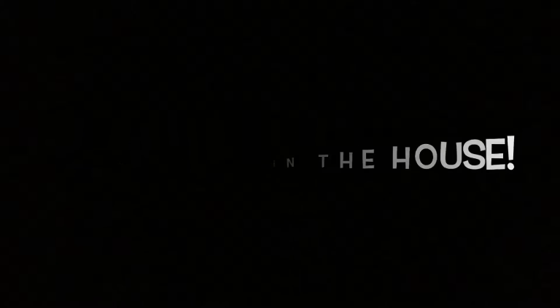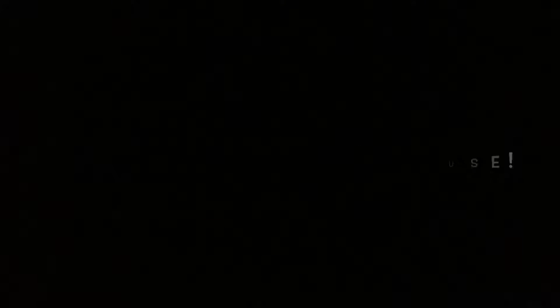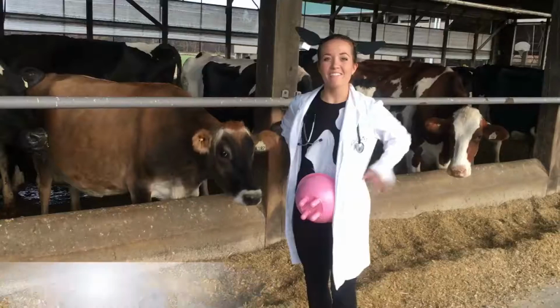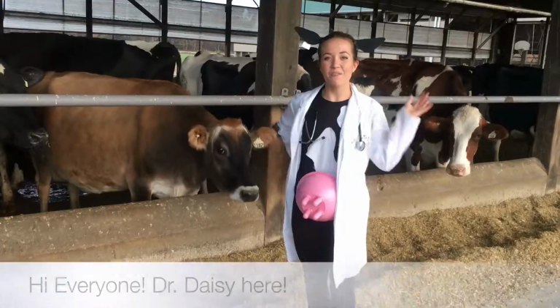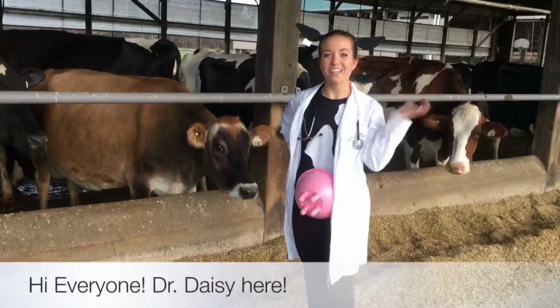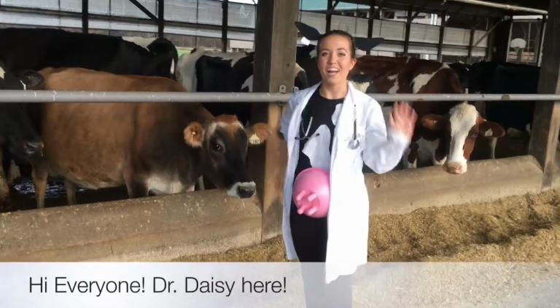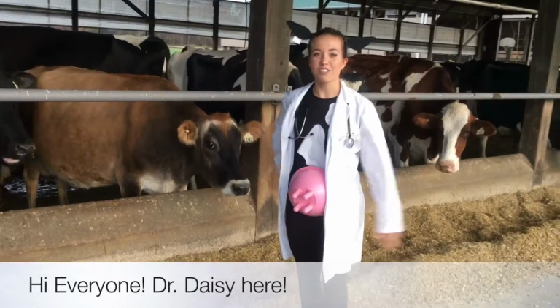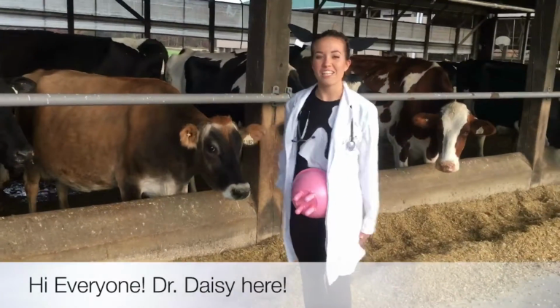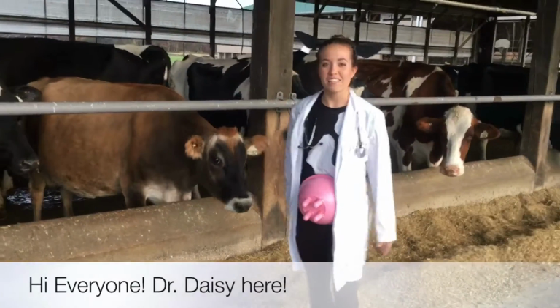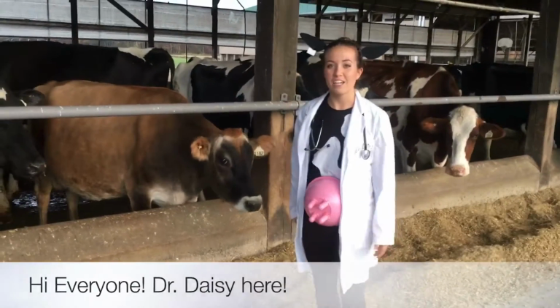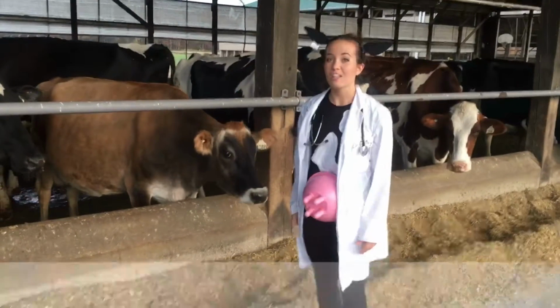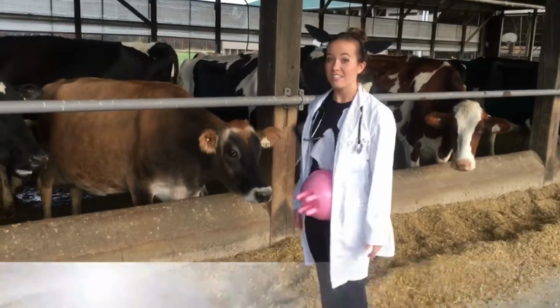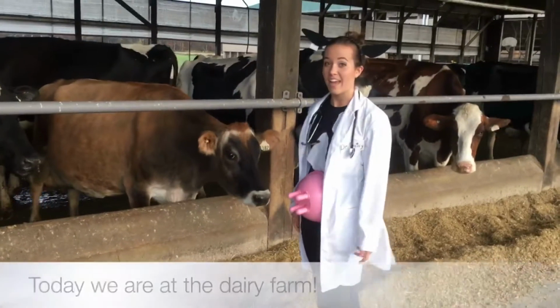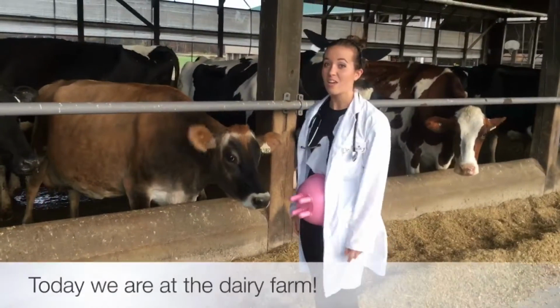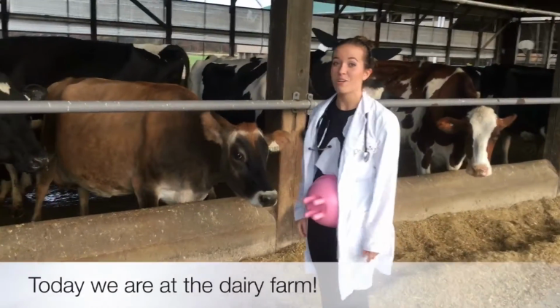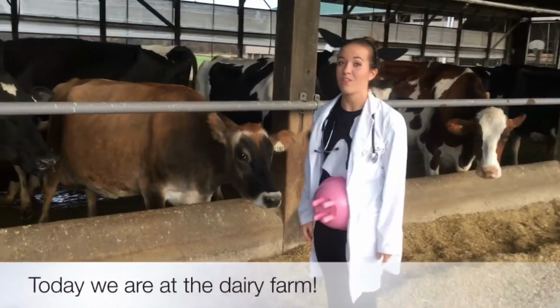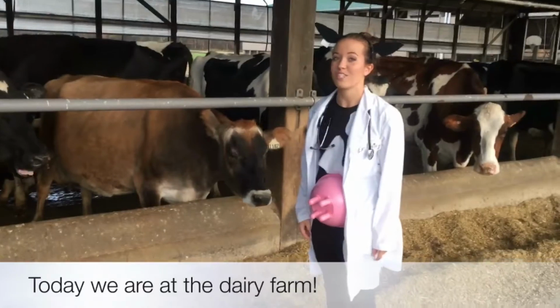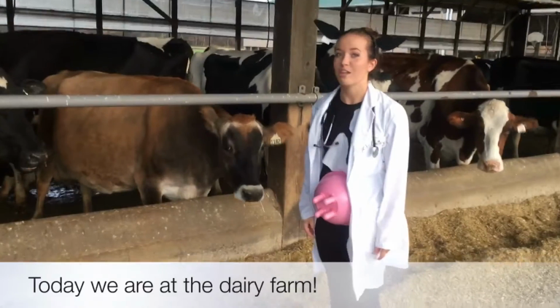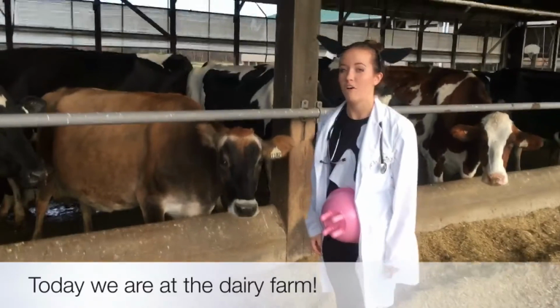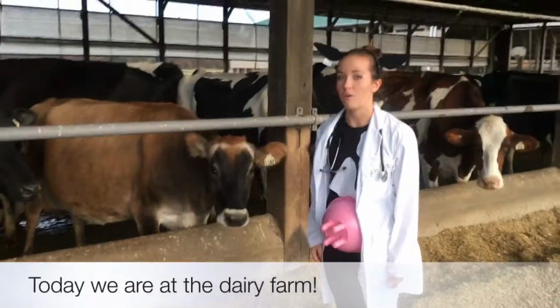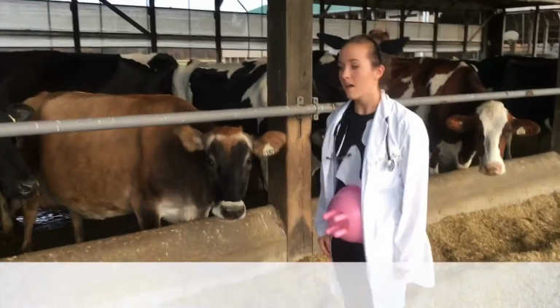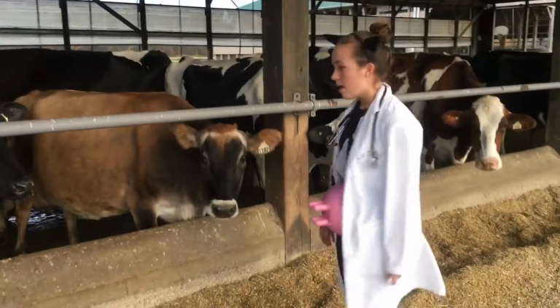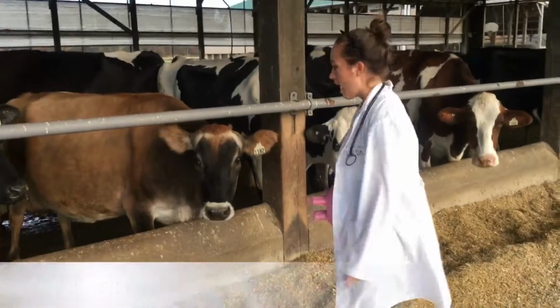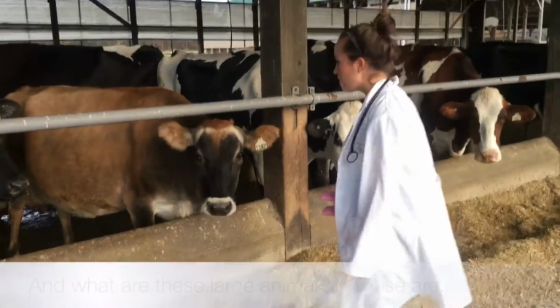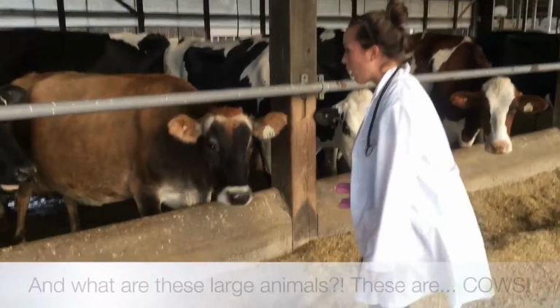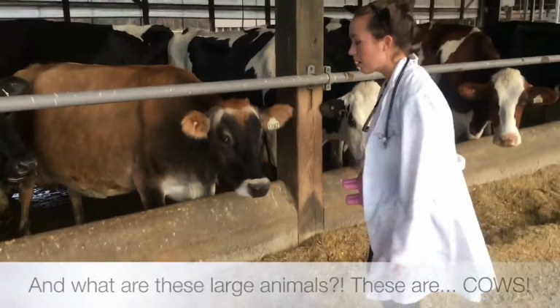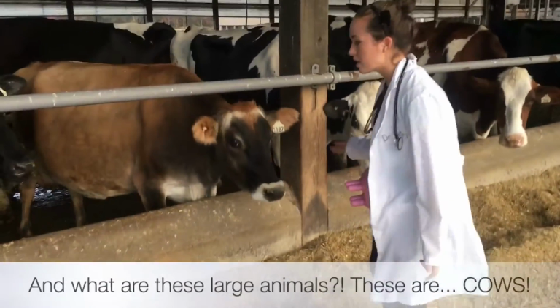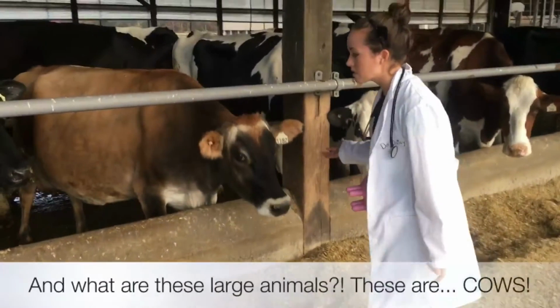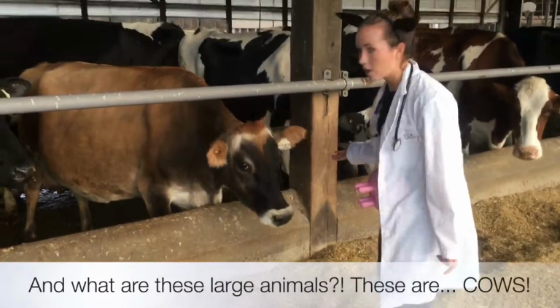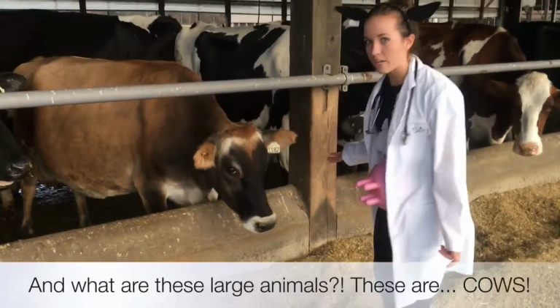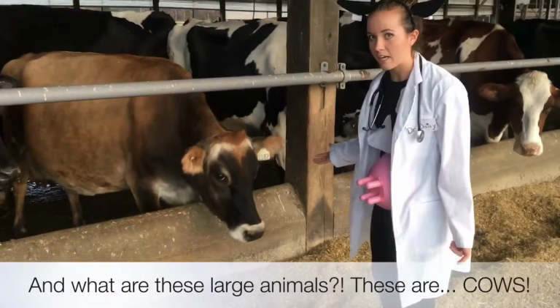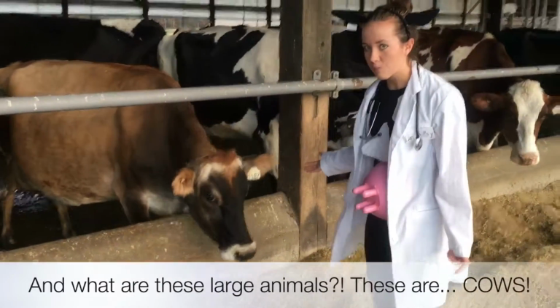Hi everyone, Dr. Daisy here. Today we are at the Dairy Farm. And what are these large animals?